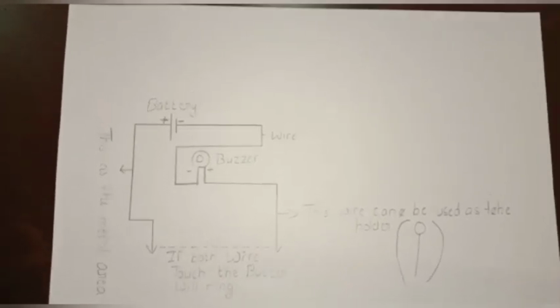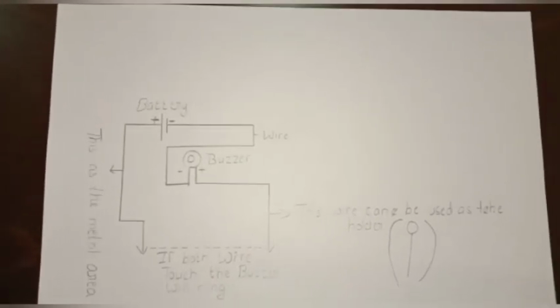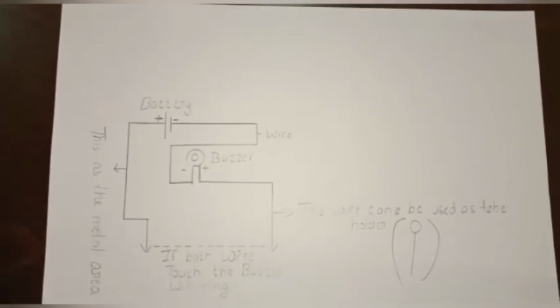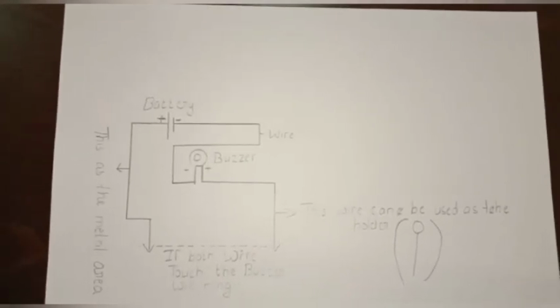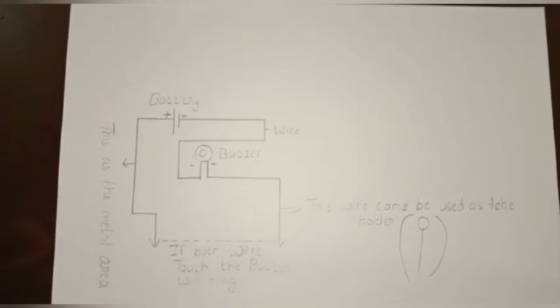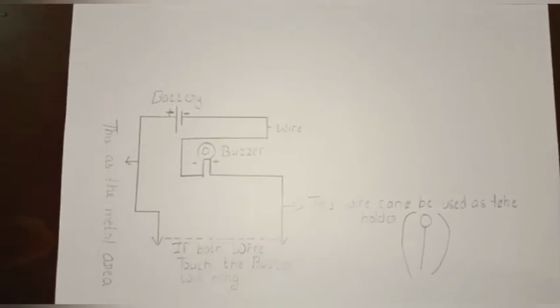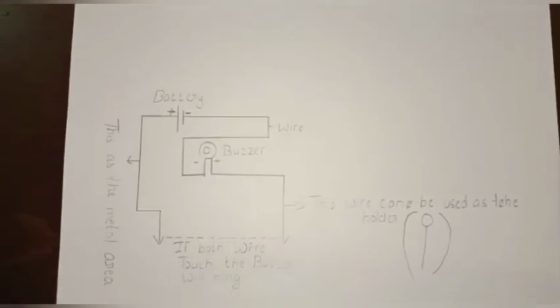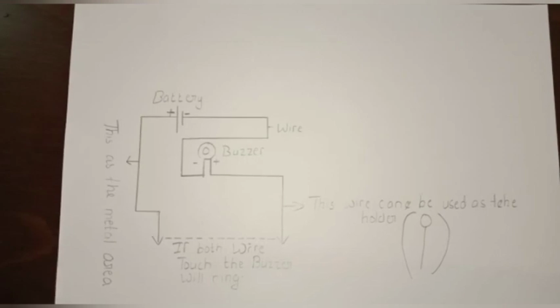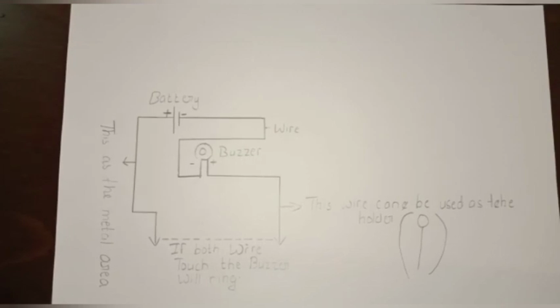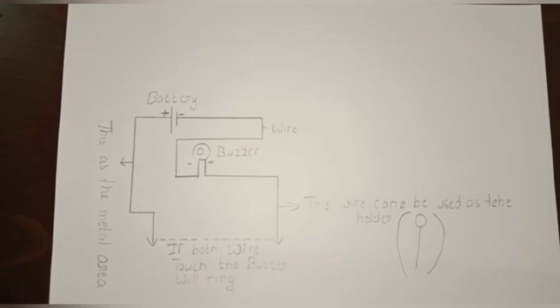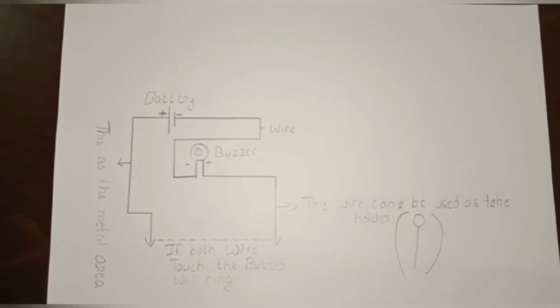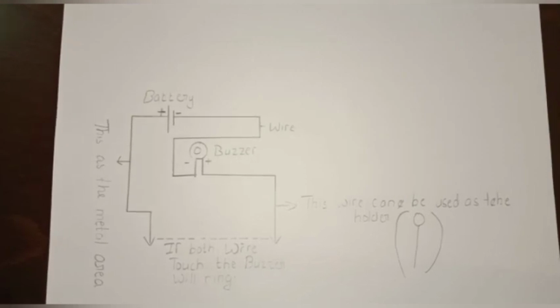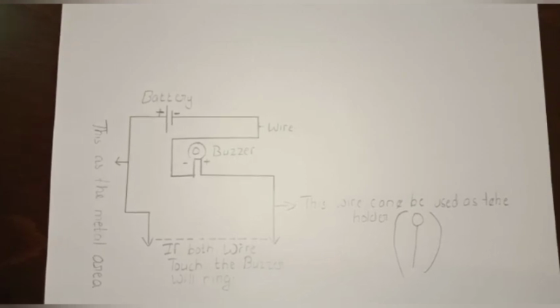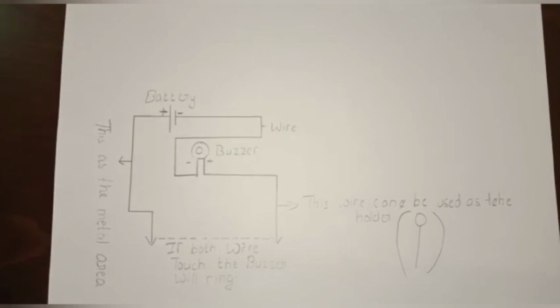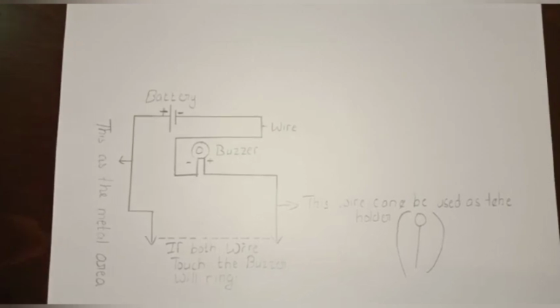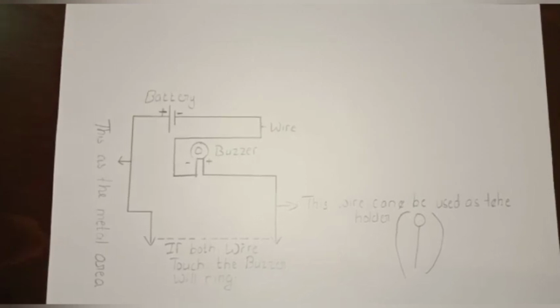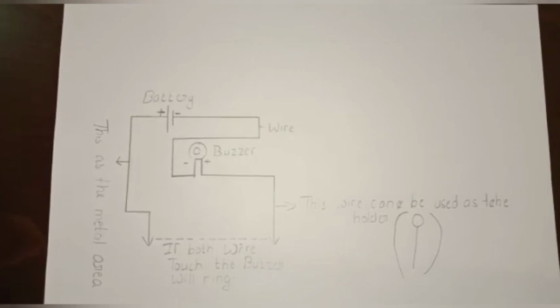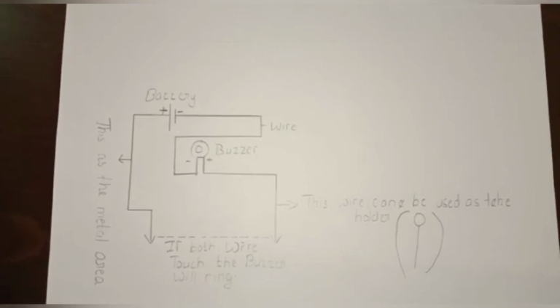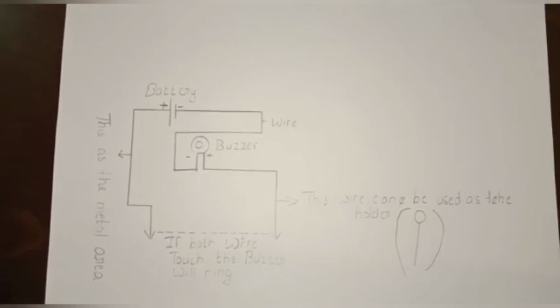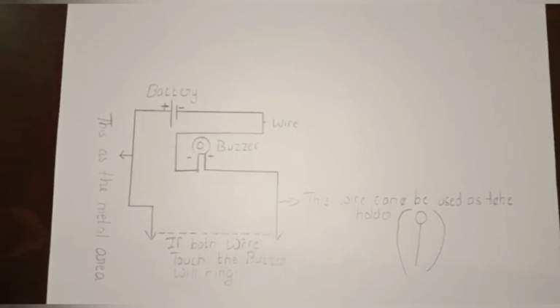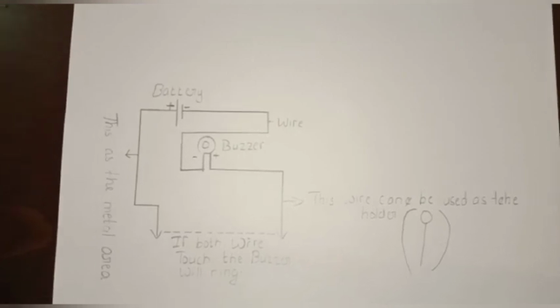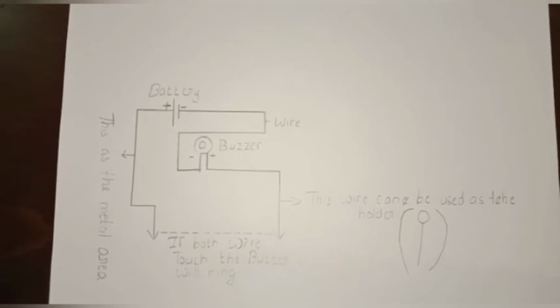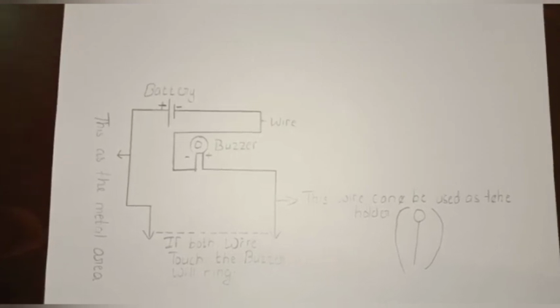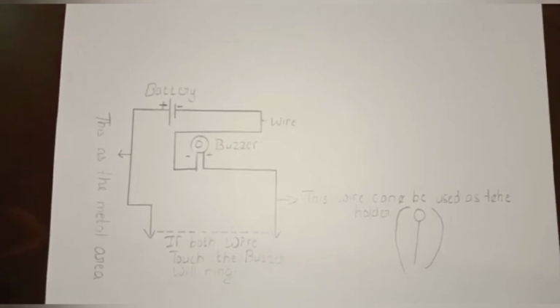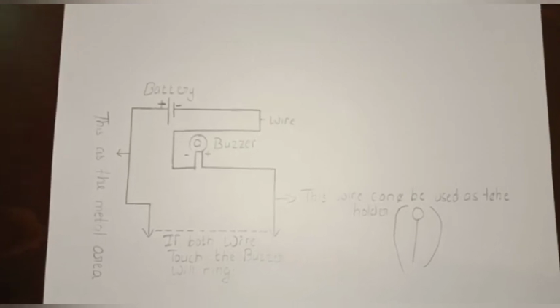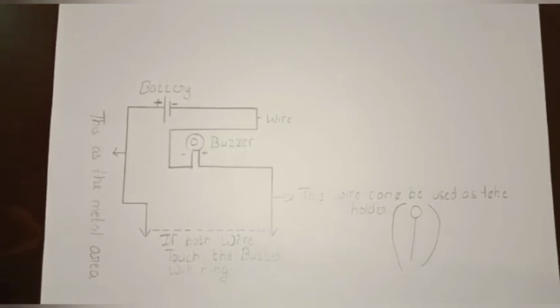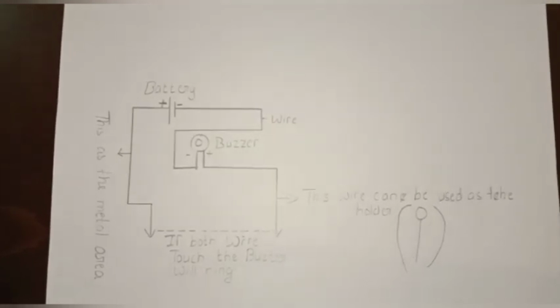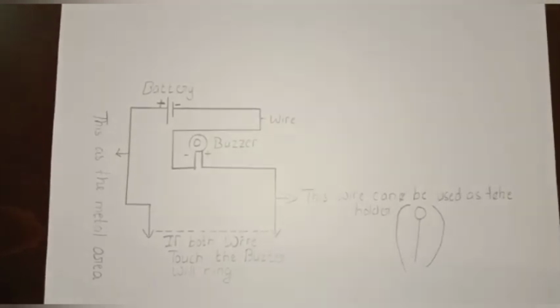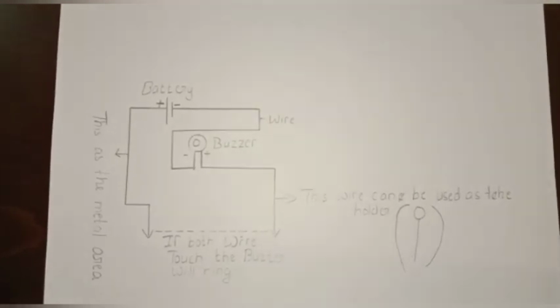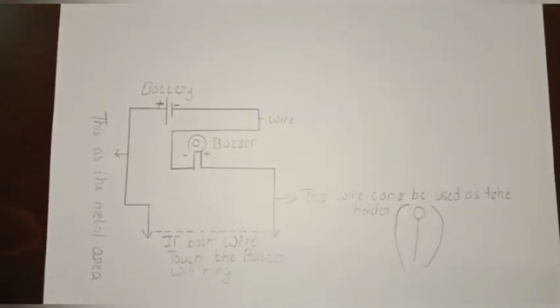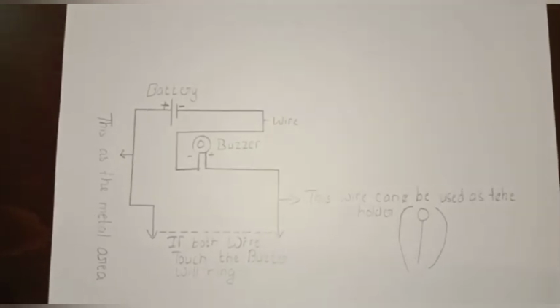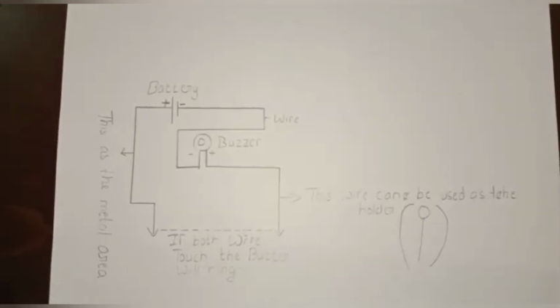When the positive of the battery and the positive of the buzzer touch, the buzzer will ring.